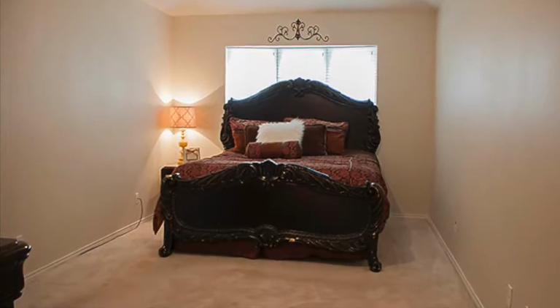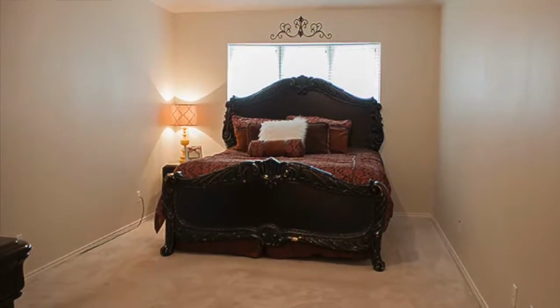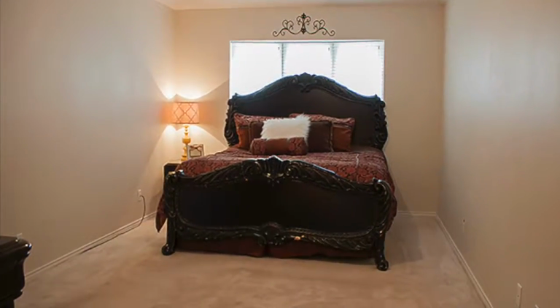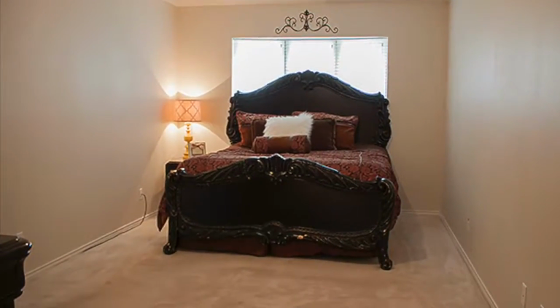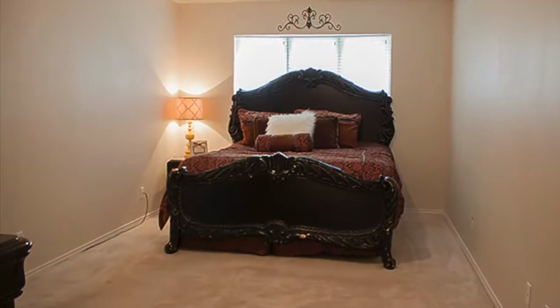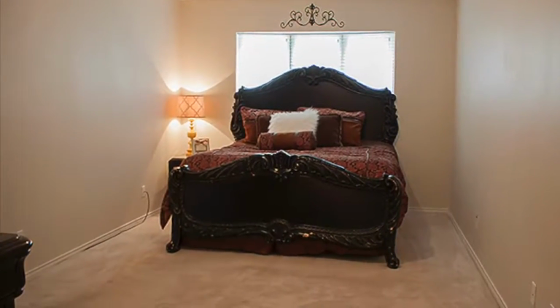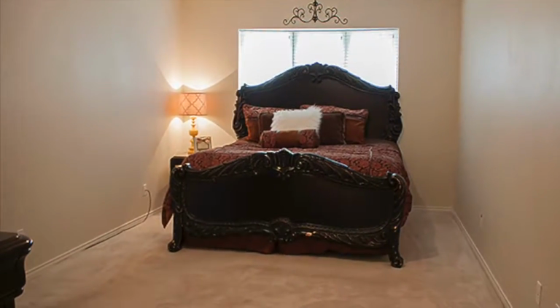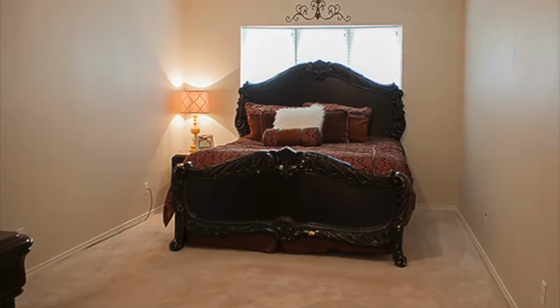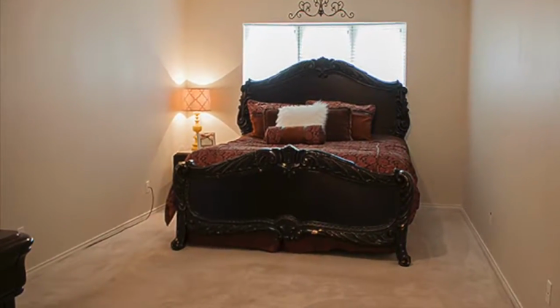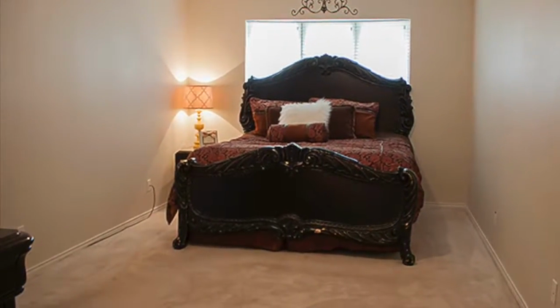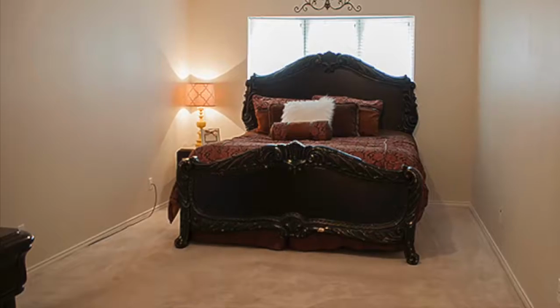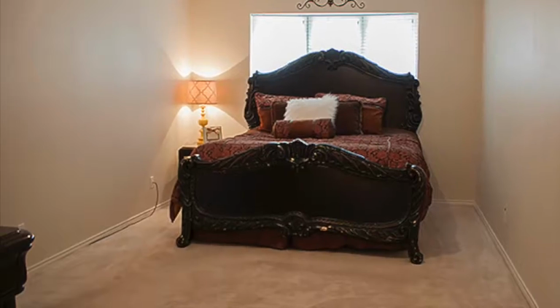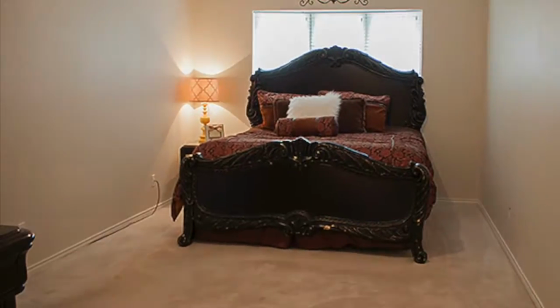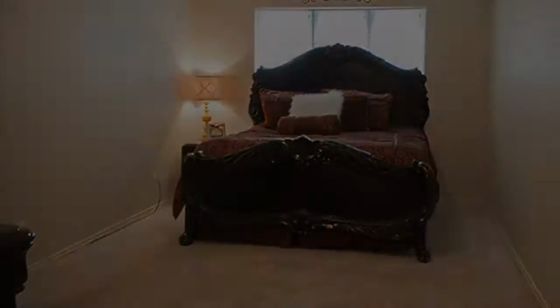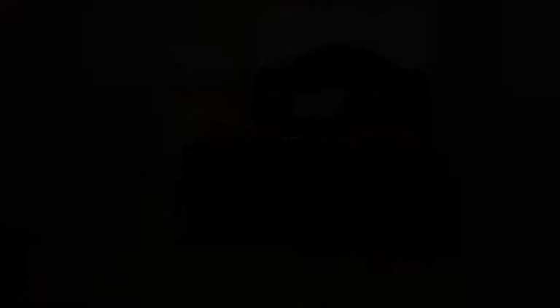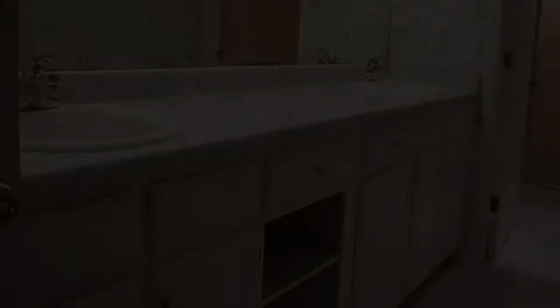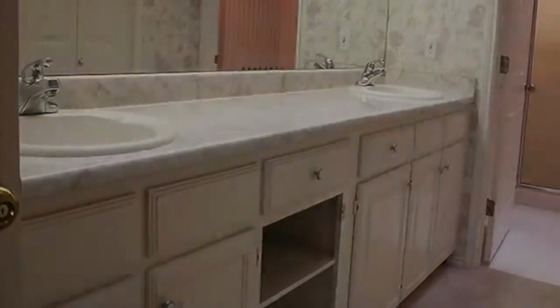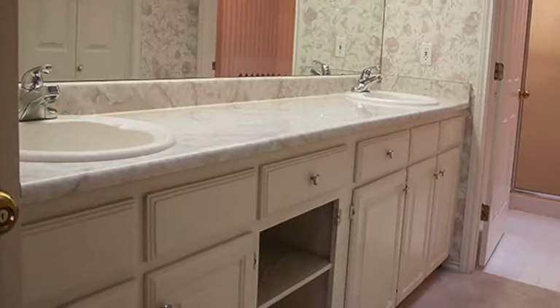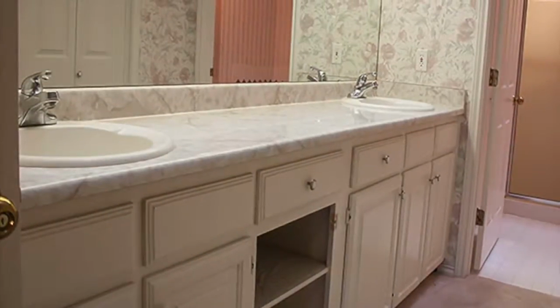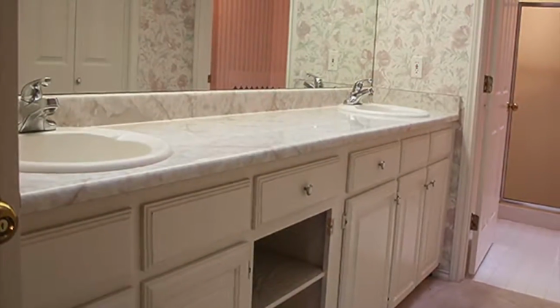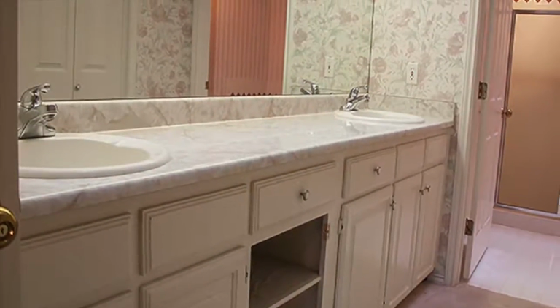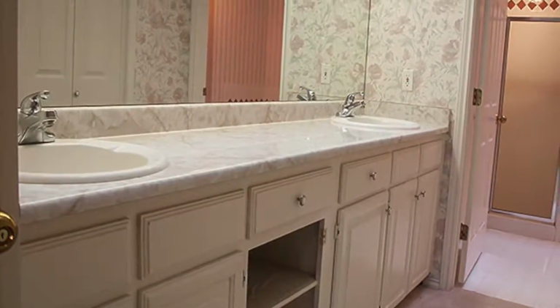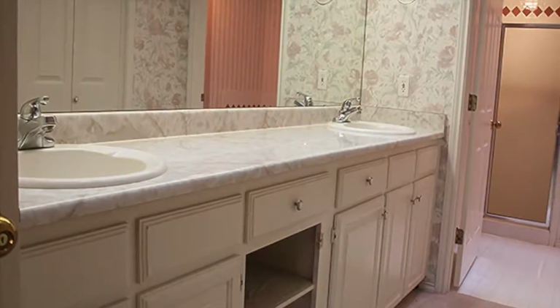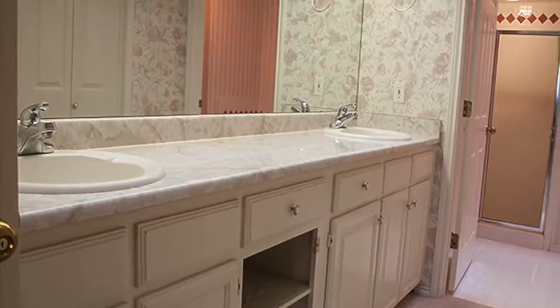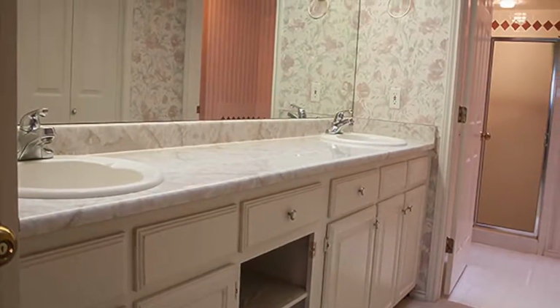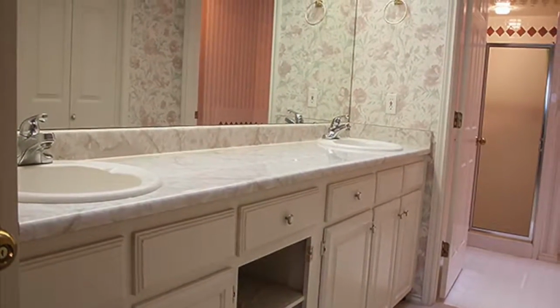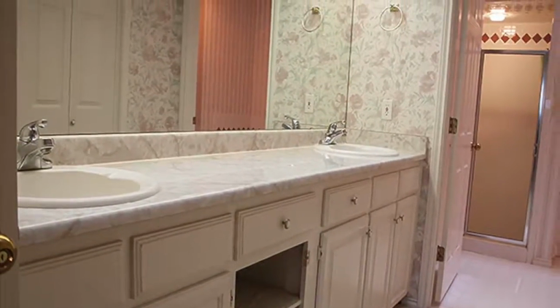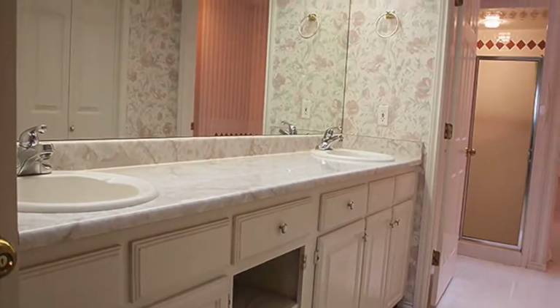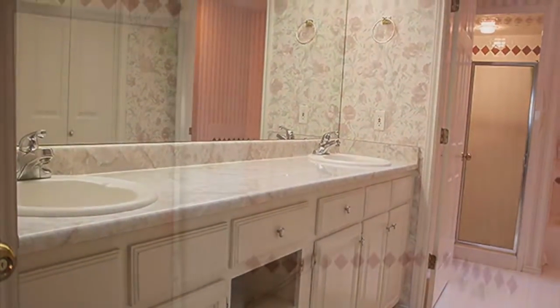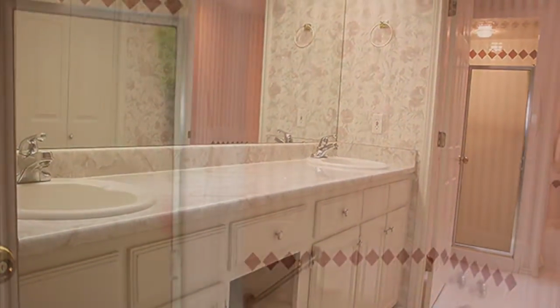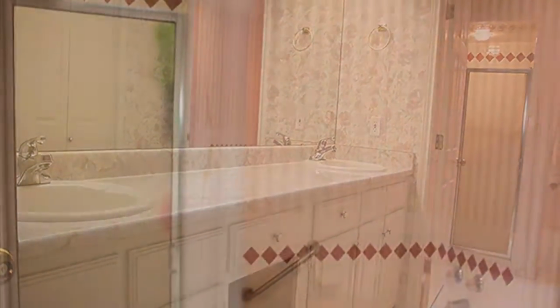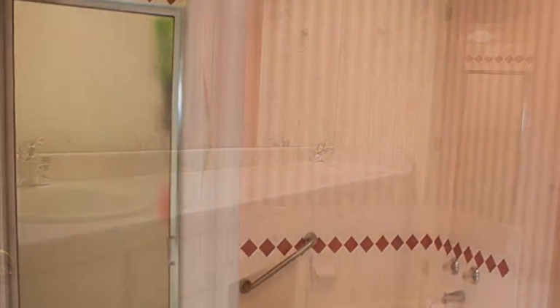We don't know about you, but it's nice to find a home with larger bedrooms, and this home has them.